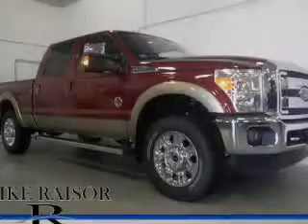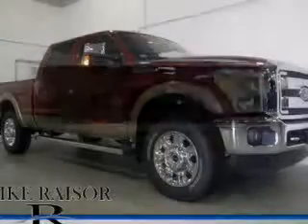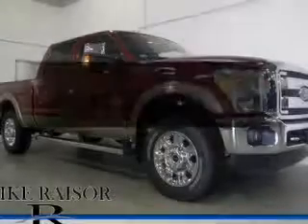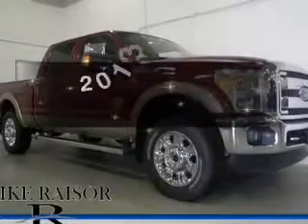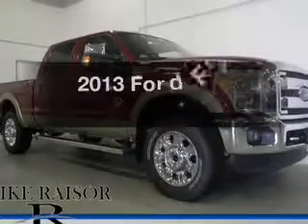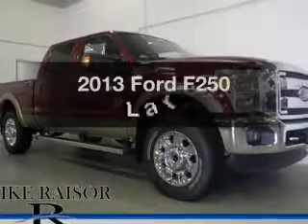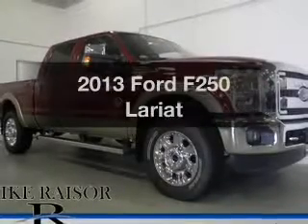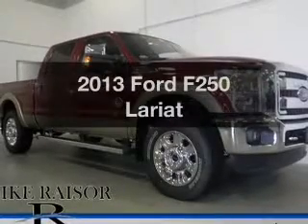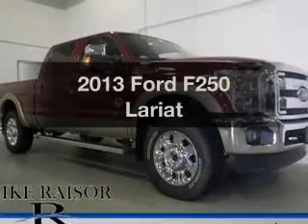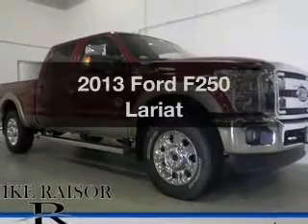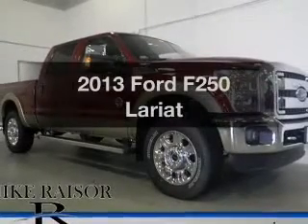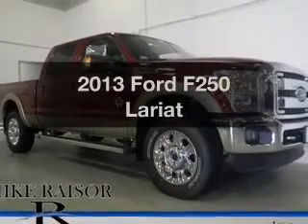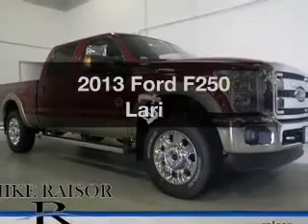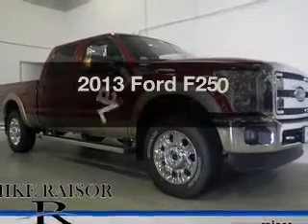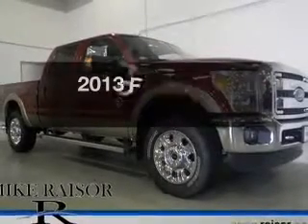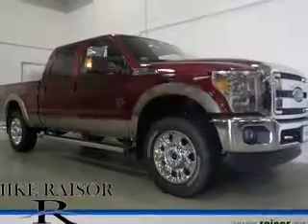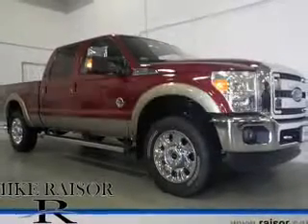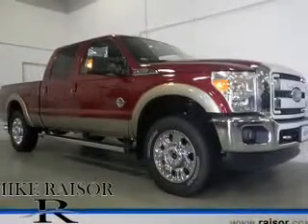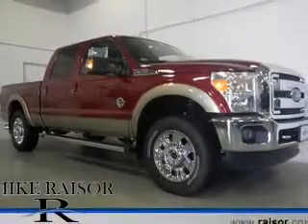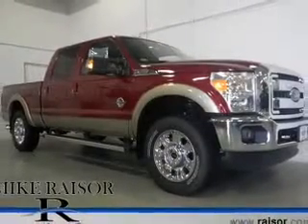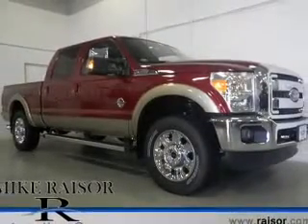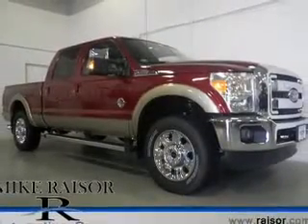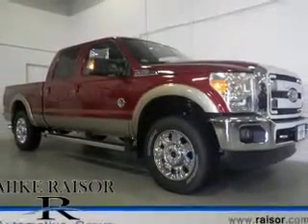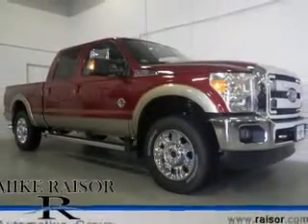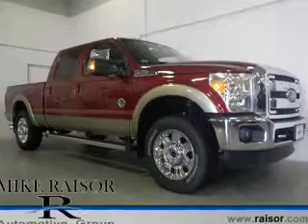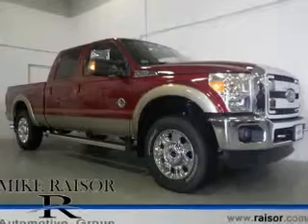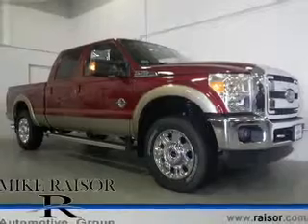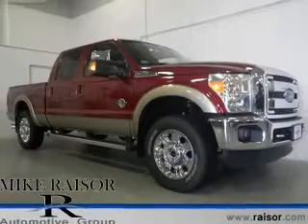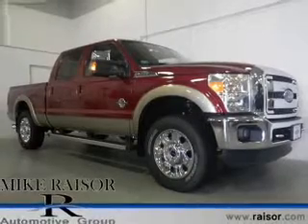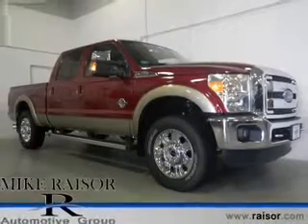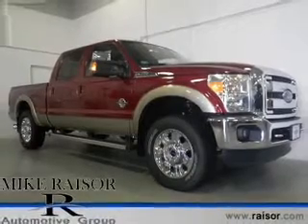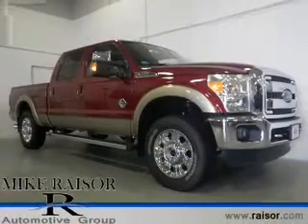Presenting the 2013 Ford F-250. Travel the roads in style and comfort in this great vehicle.